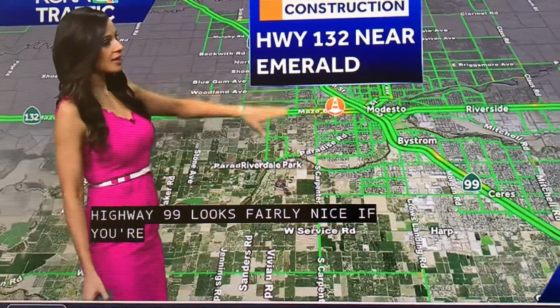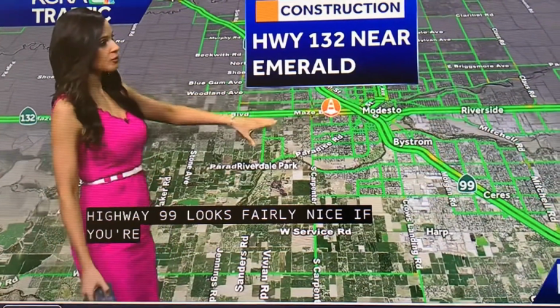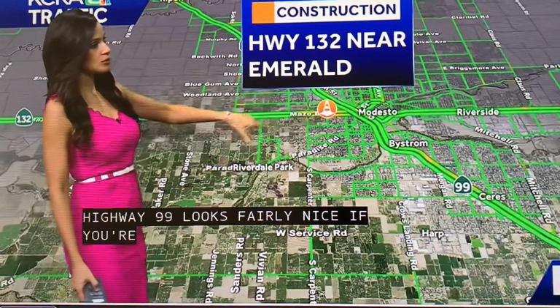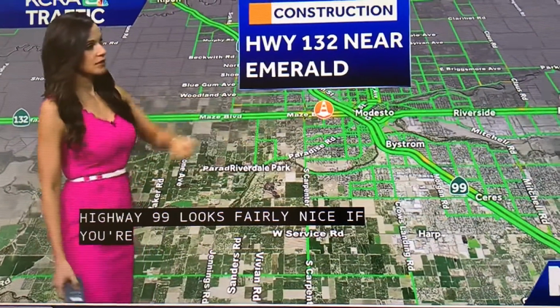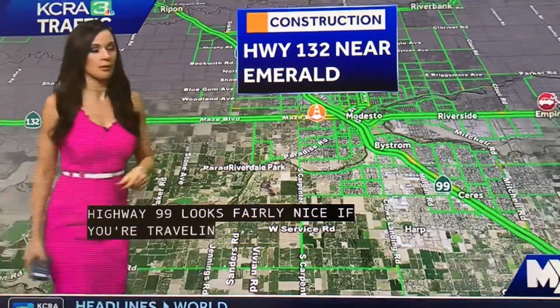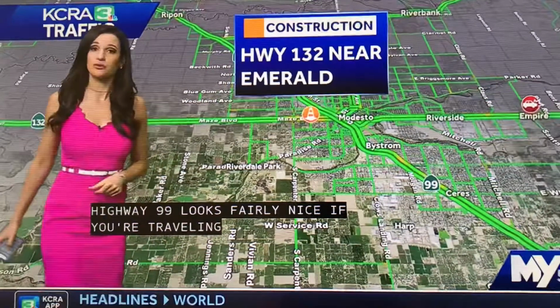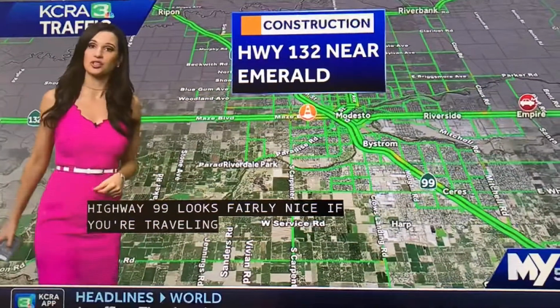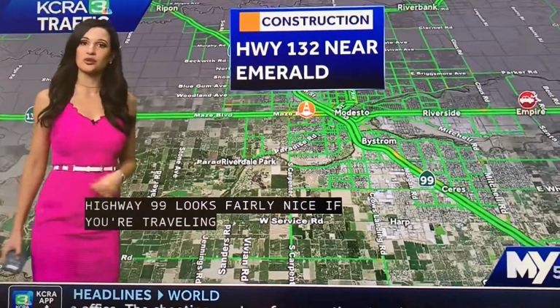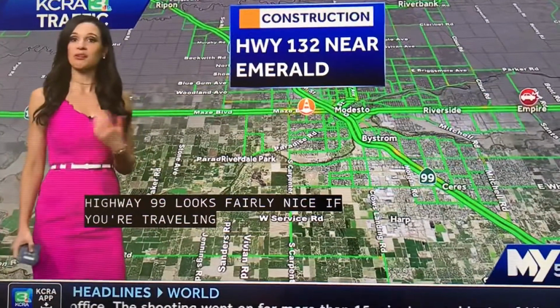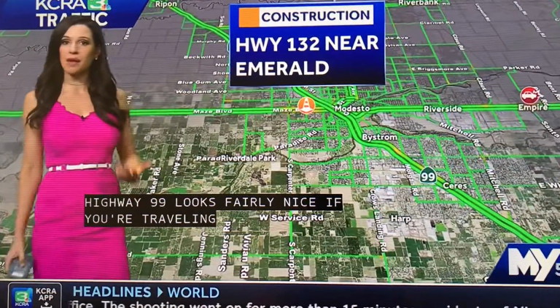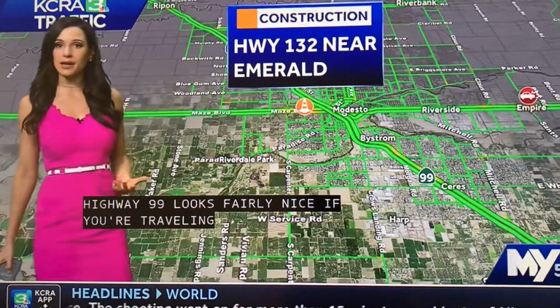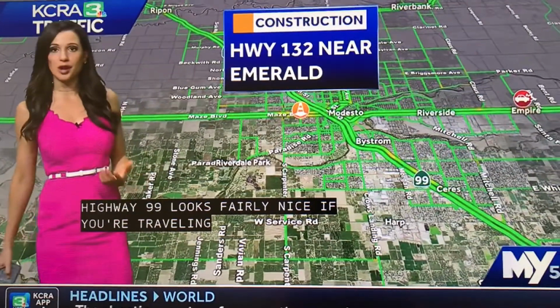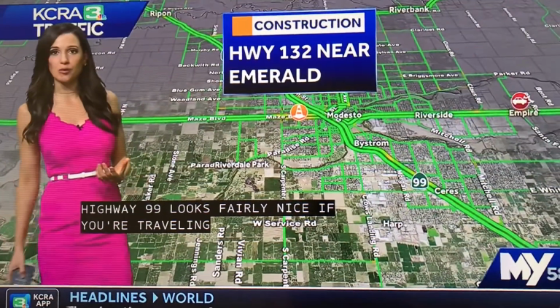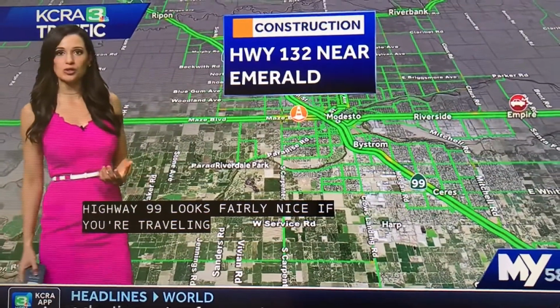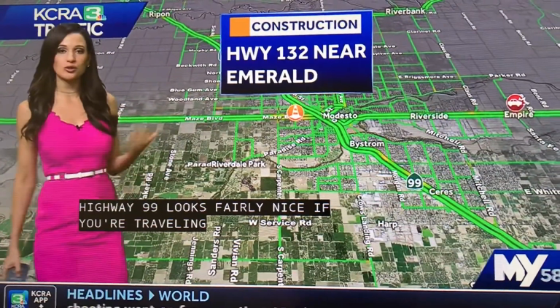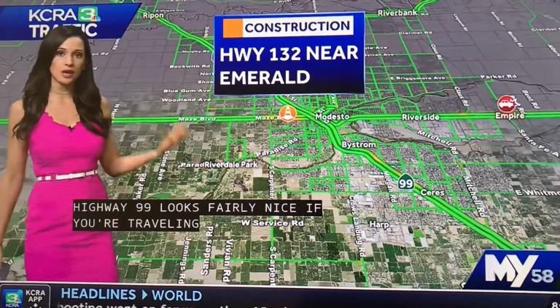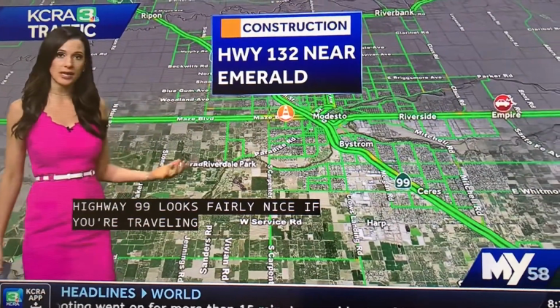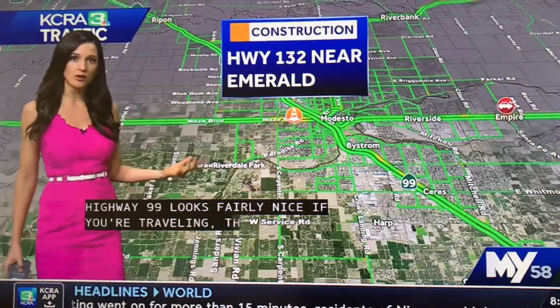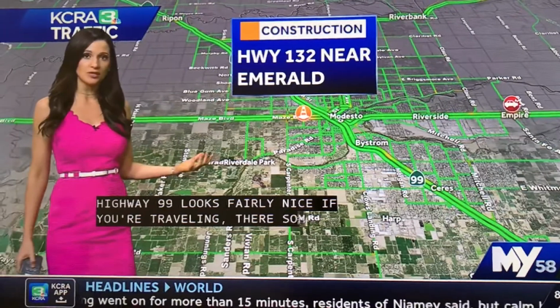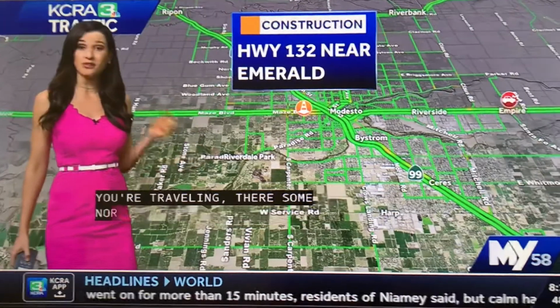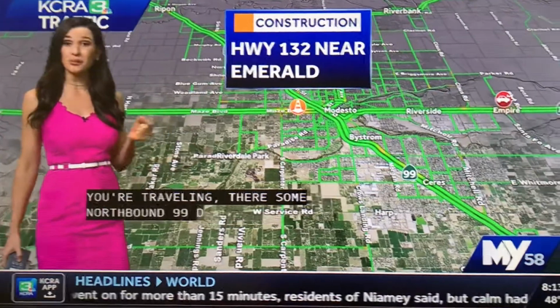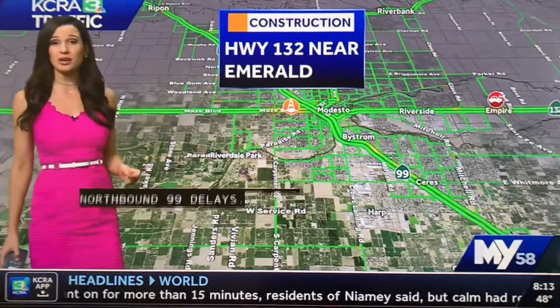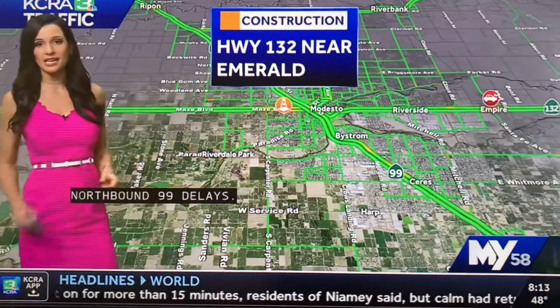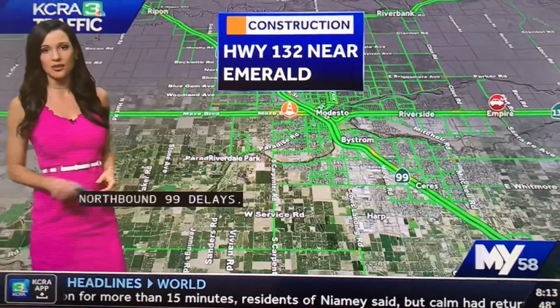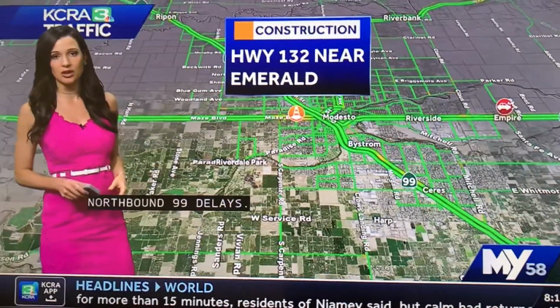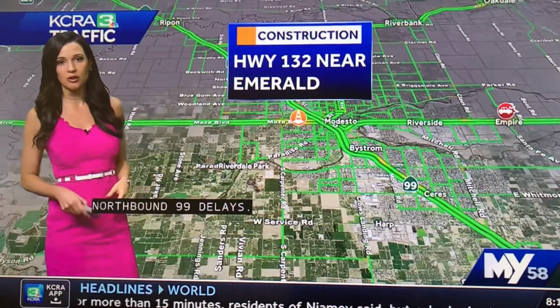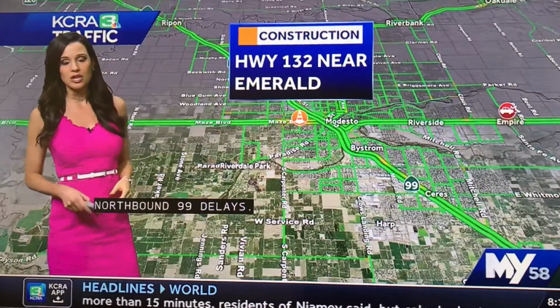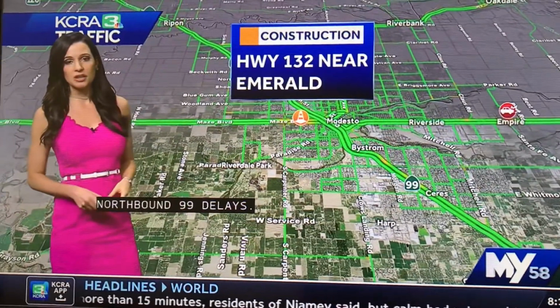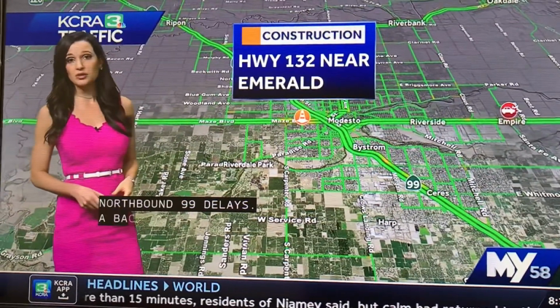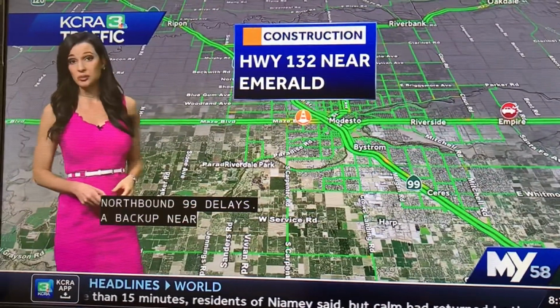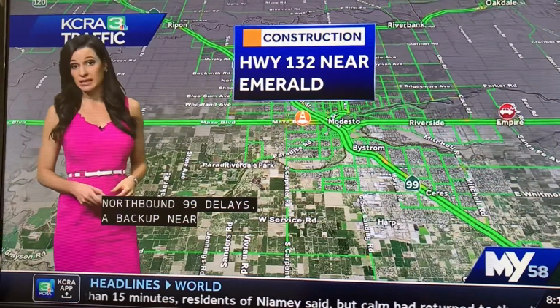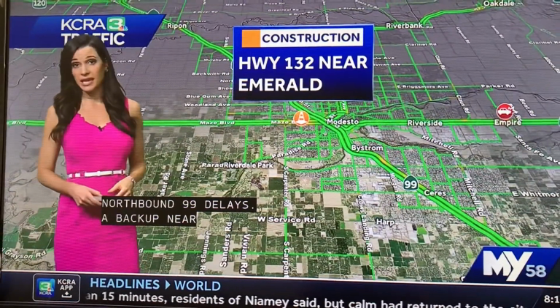If you are traveling Highway 132, there is a backup near Emerald, tracking a crash involving a big rig and another vehicle. So that's really your big delay.